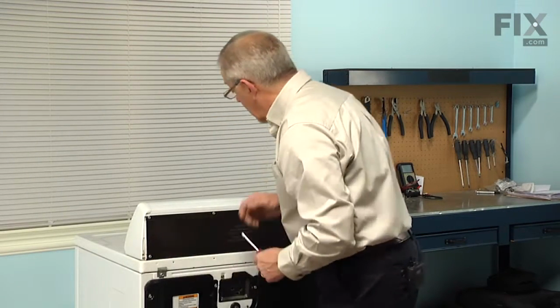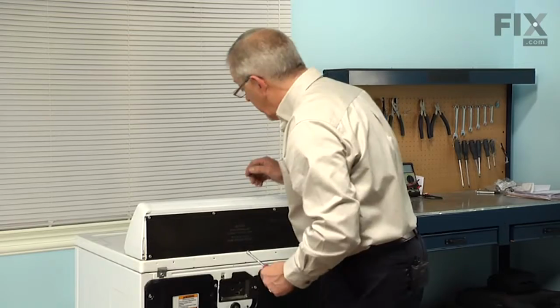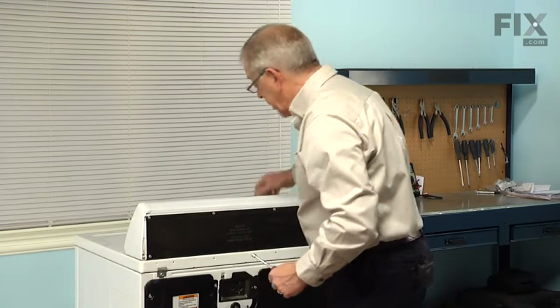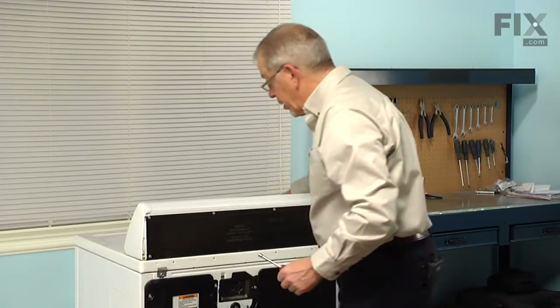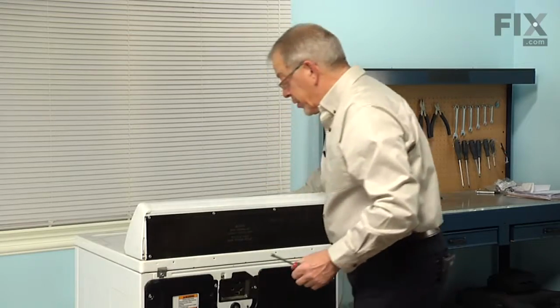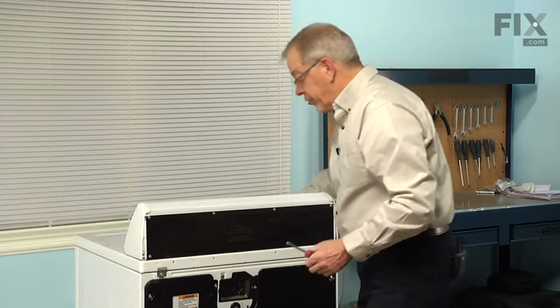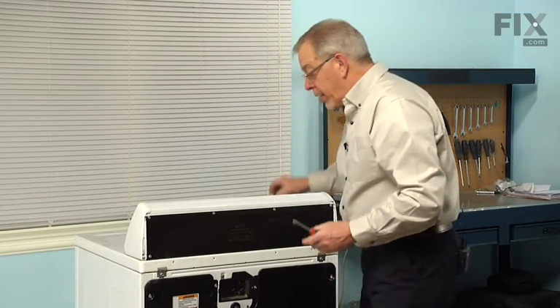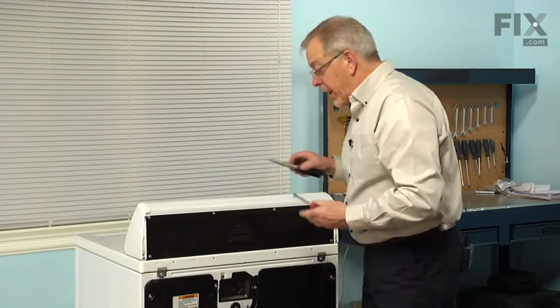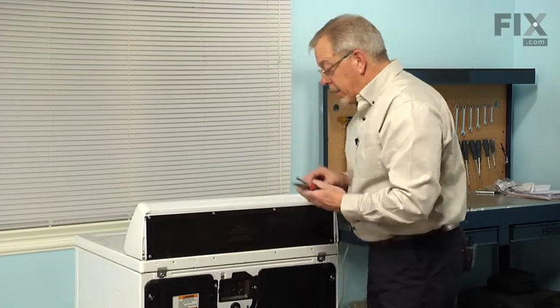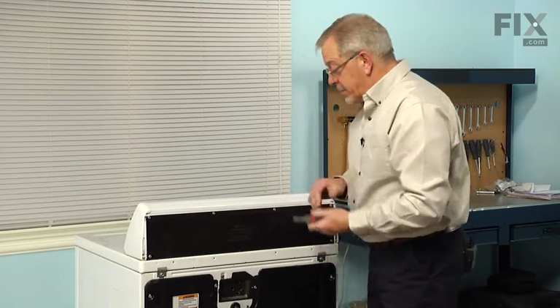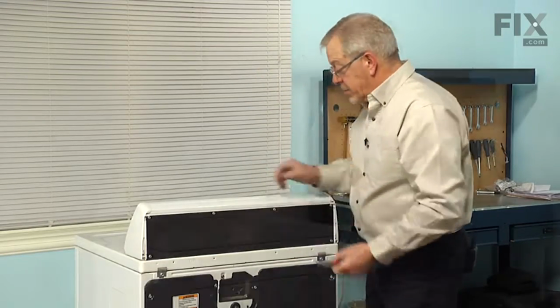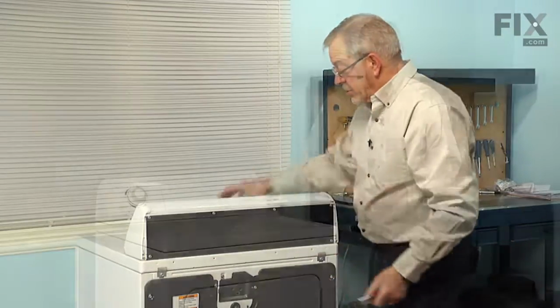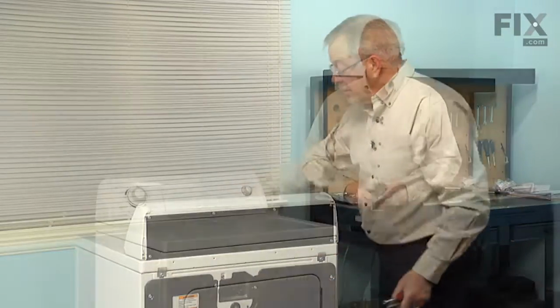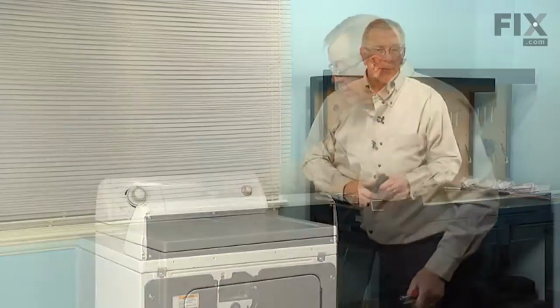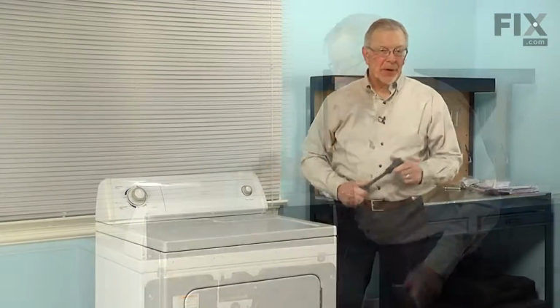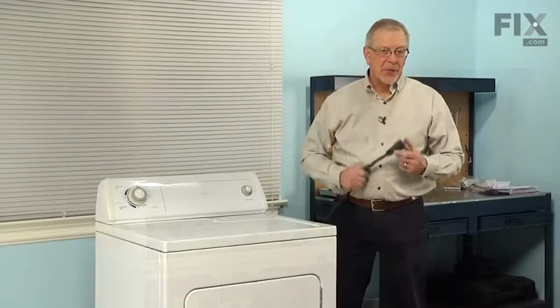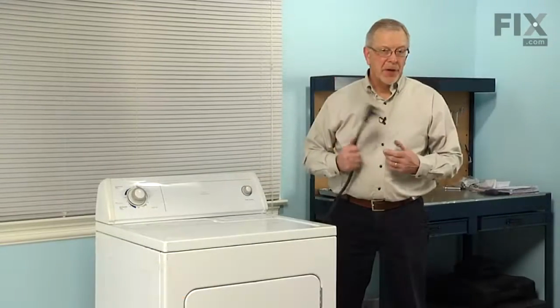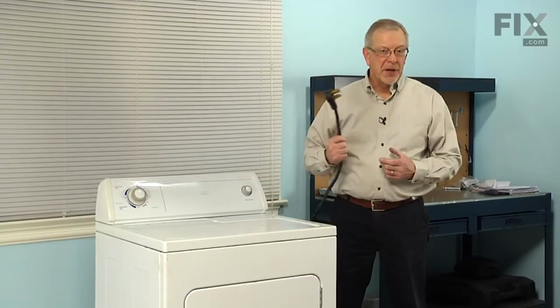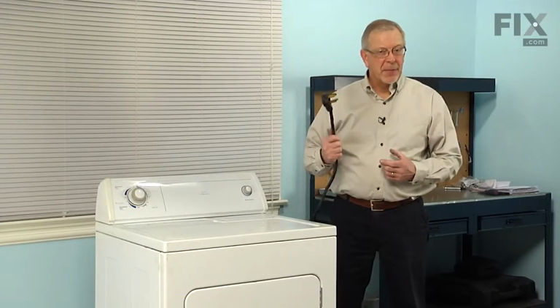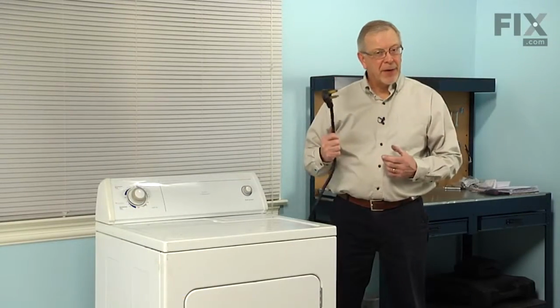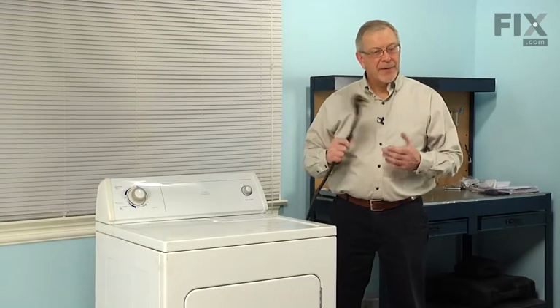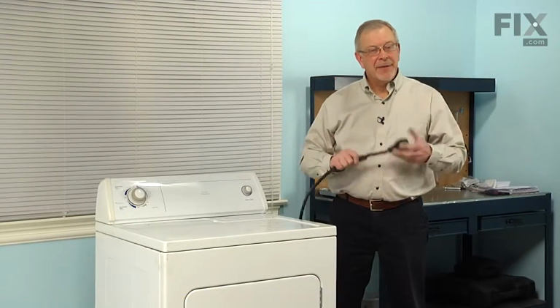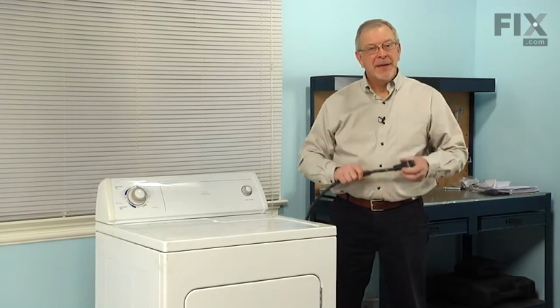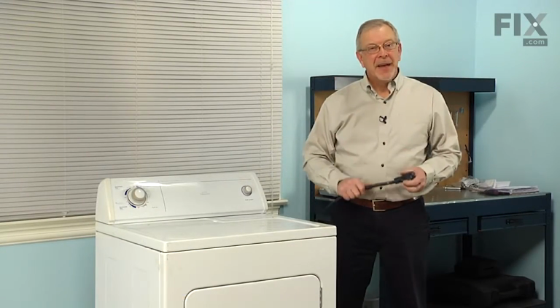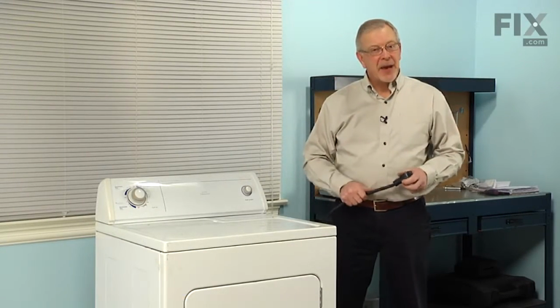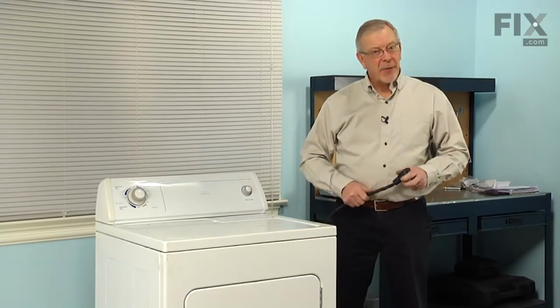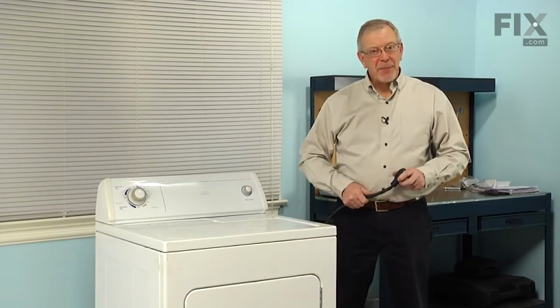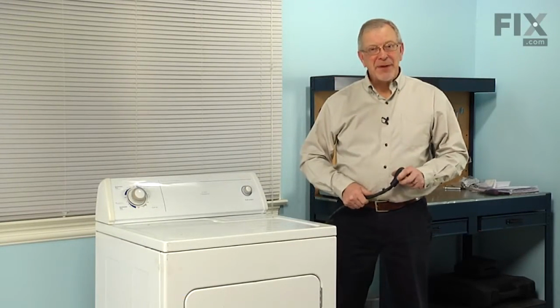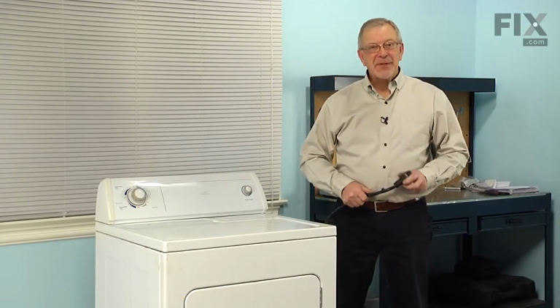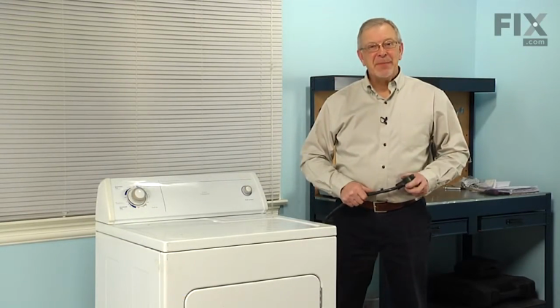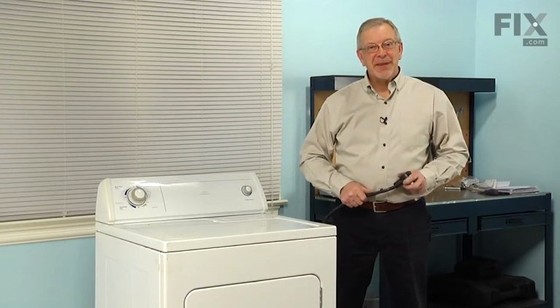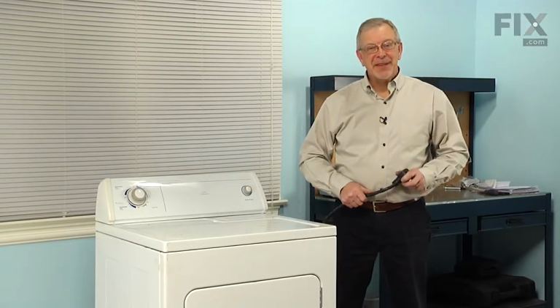We can now put the dryer back into position. We're ready to reconnect the power and our repair is complete.